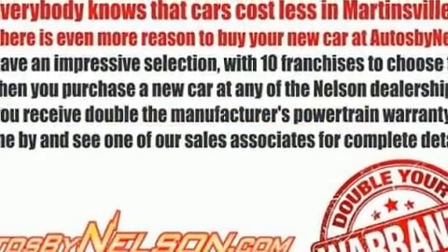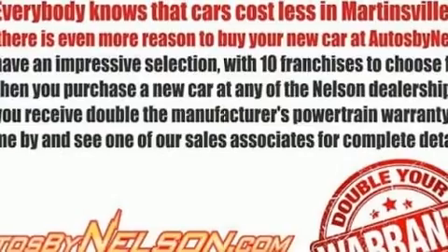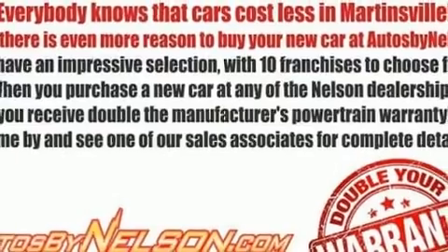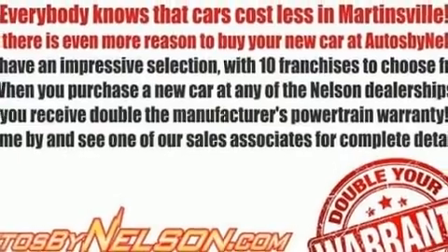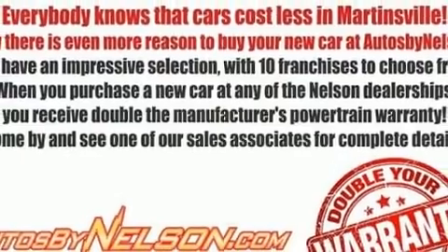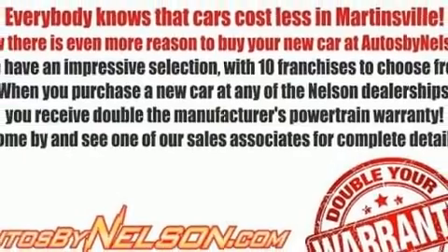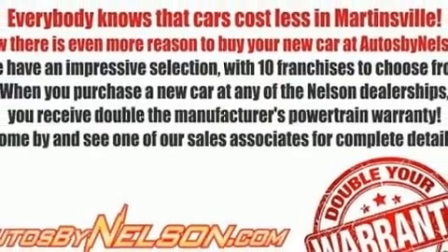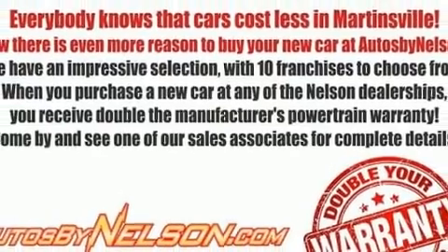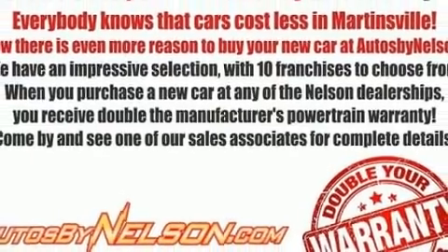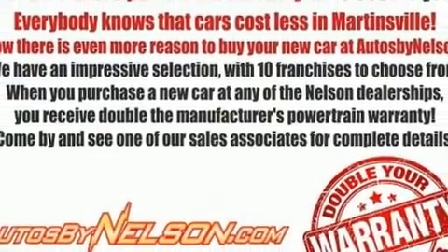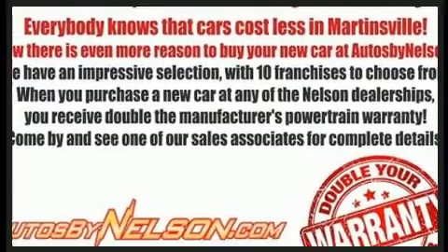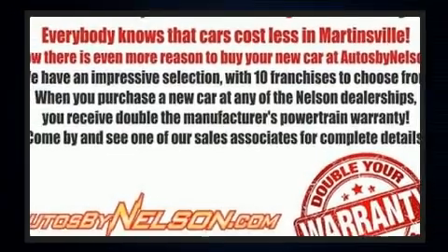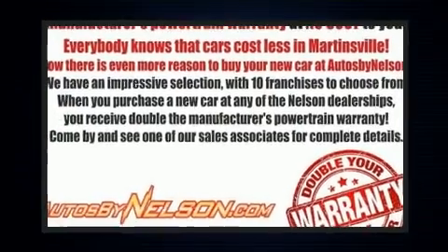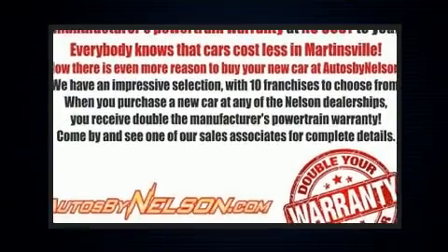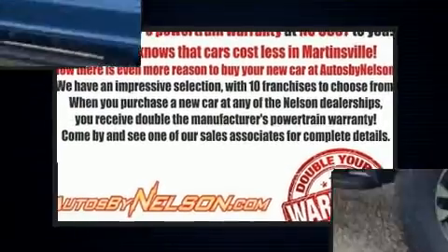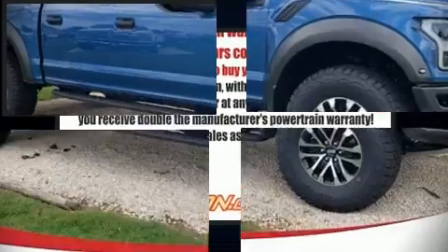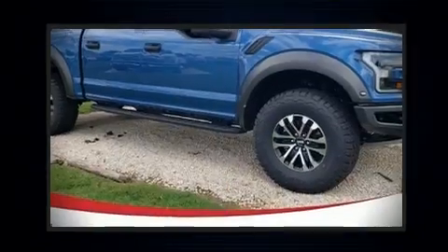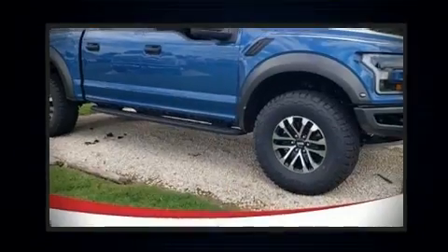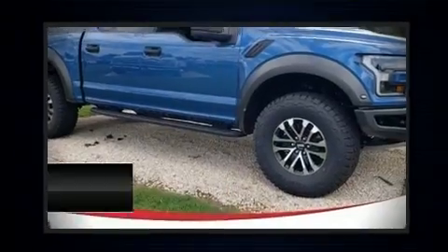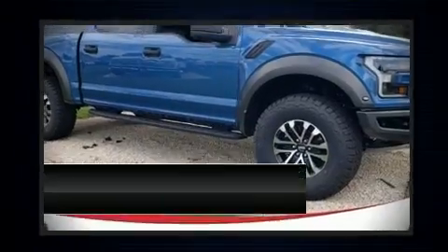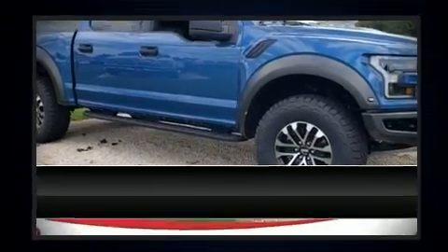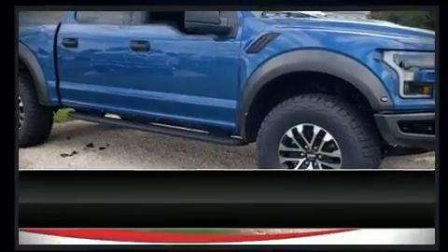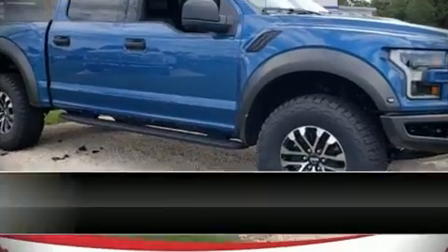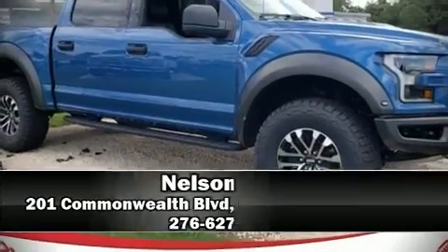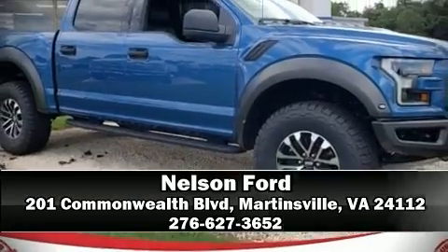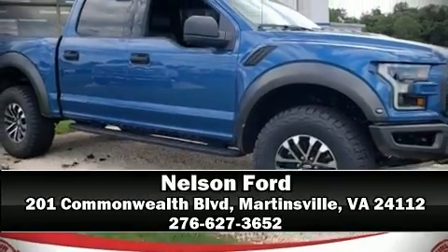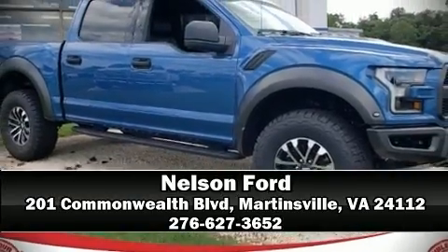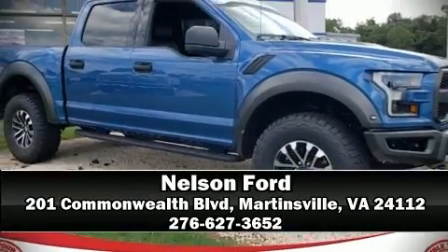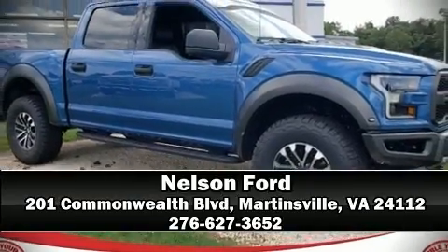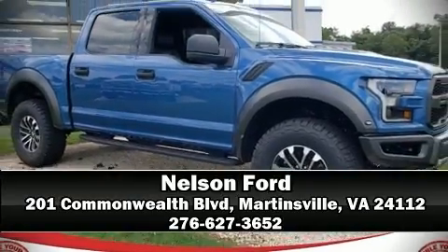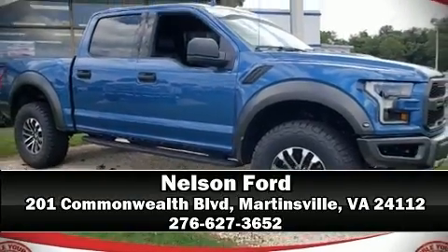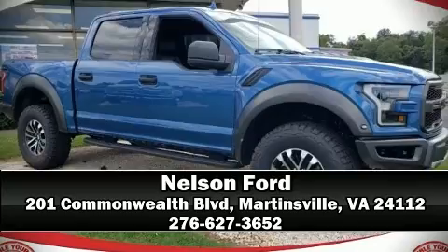Our sales reps are extremely helpful and knowledgeable. Call now to schedule a test drive.